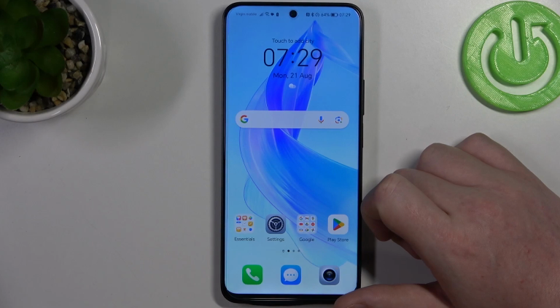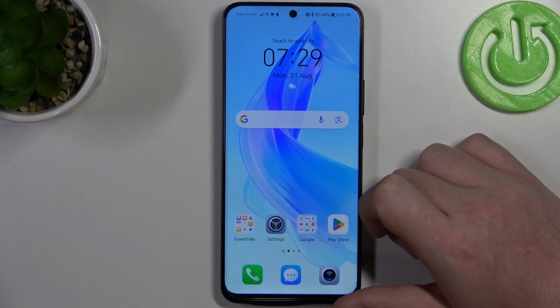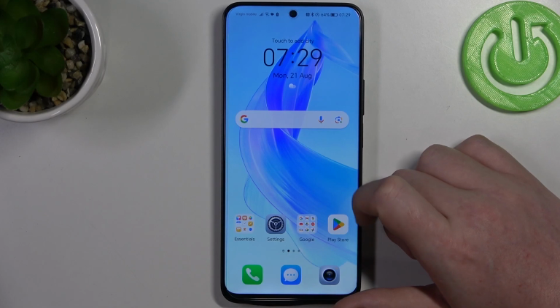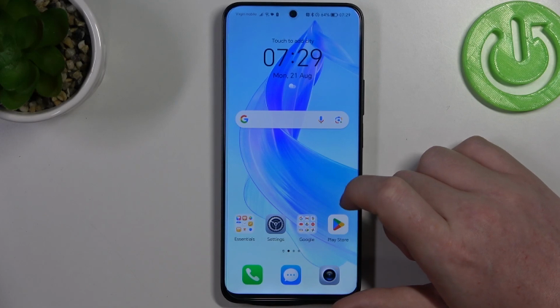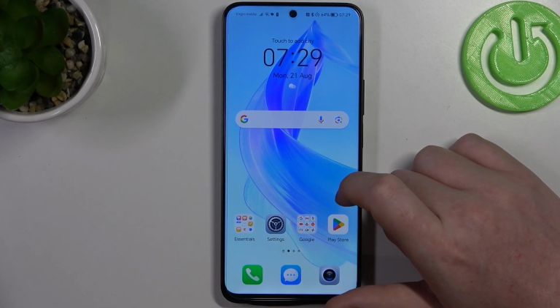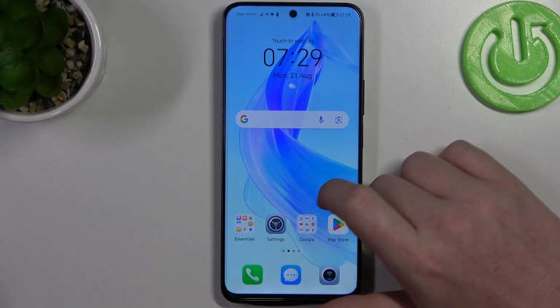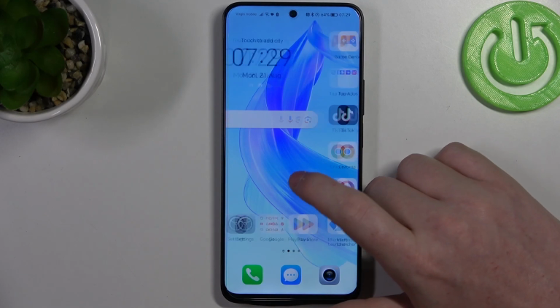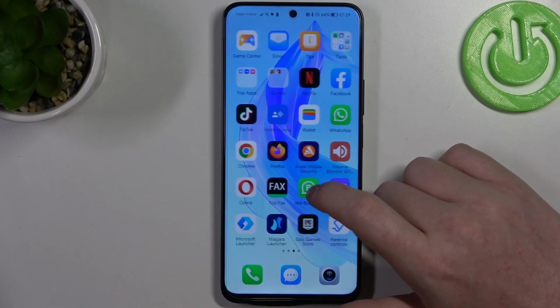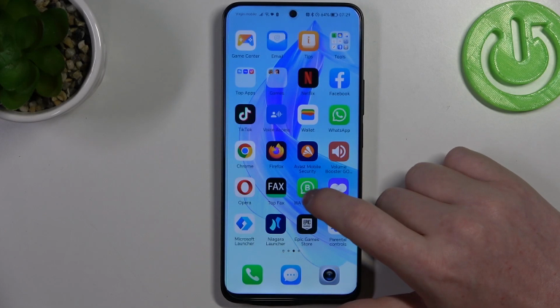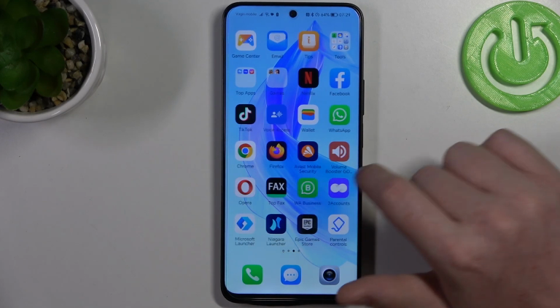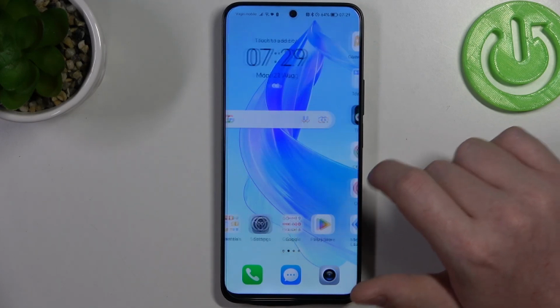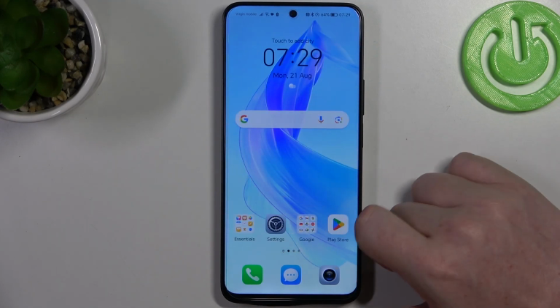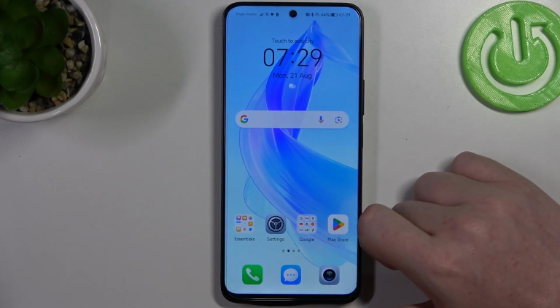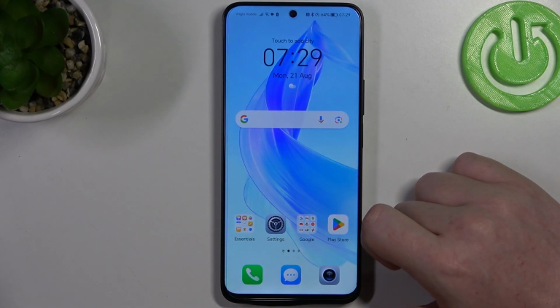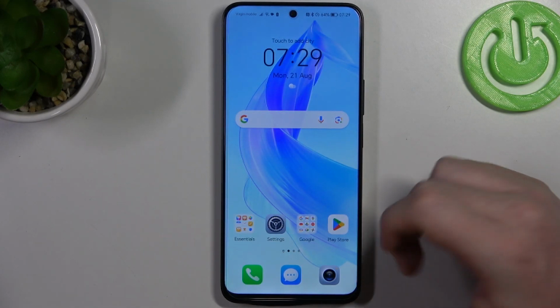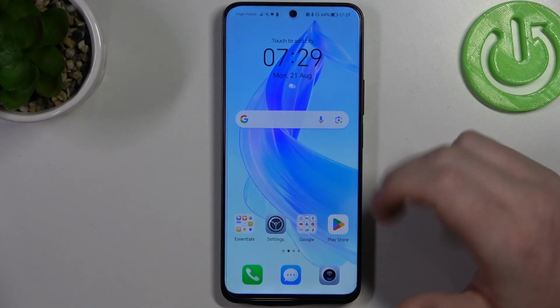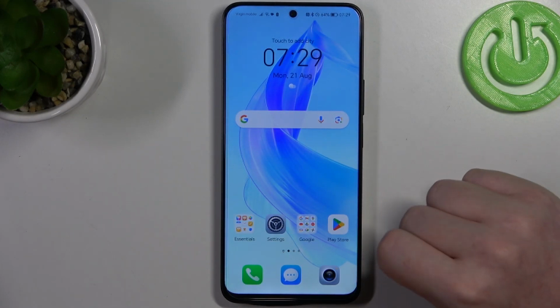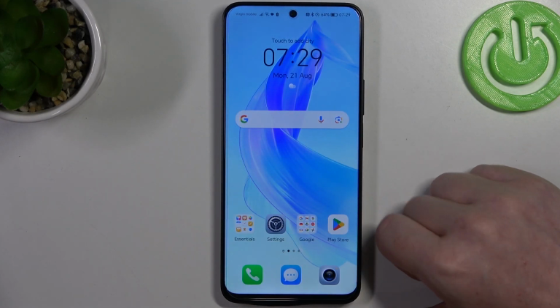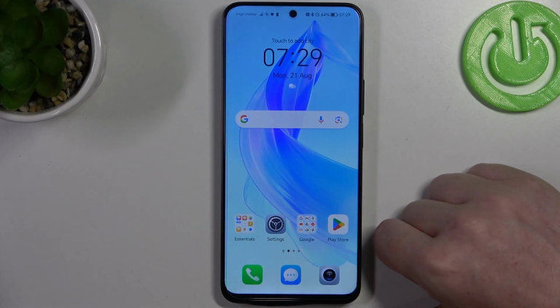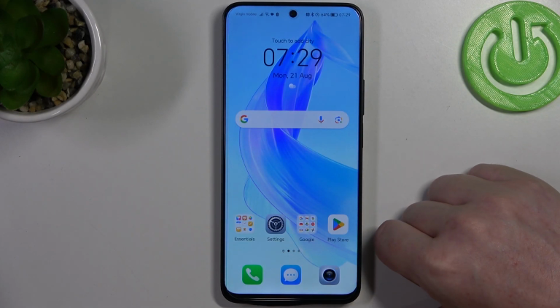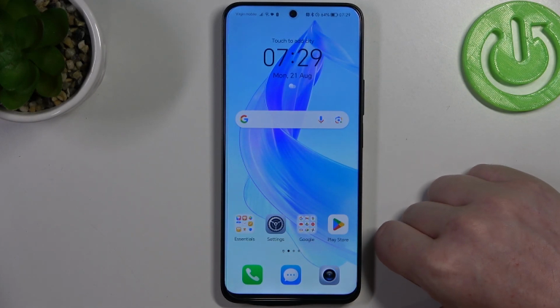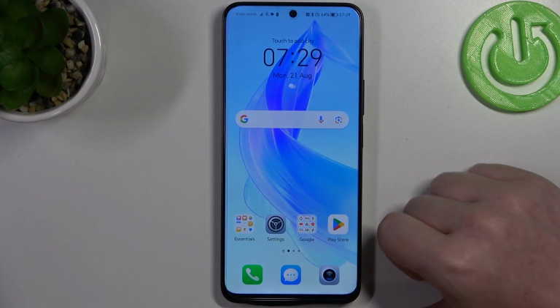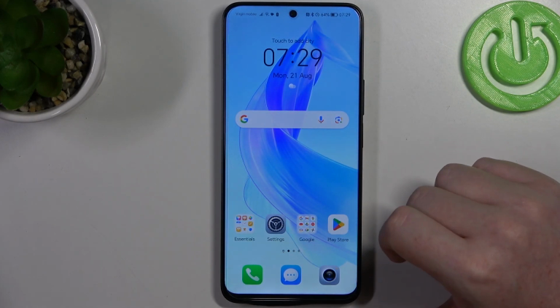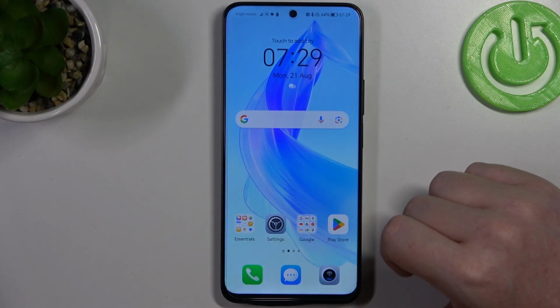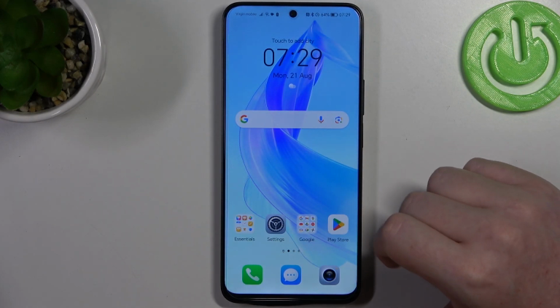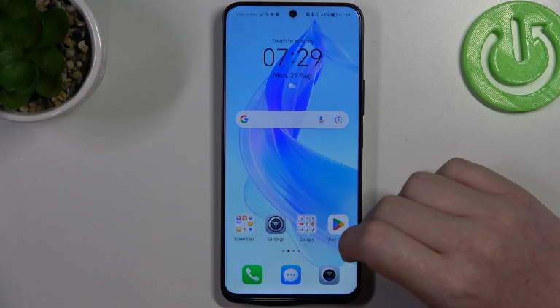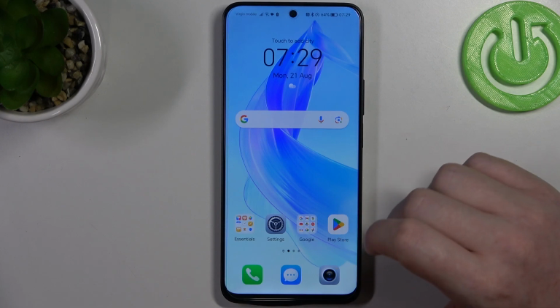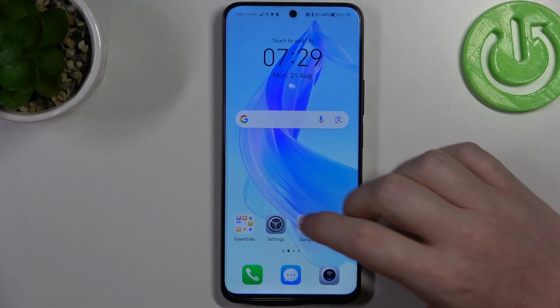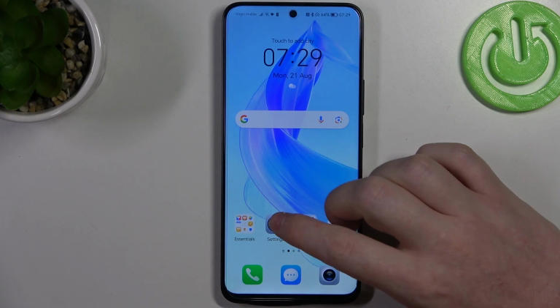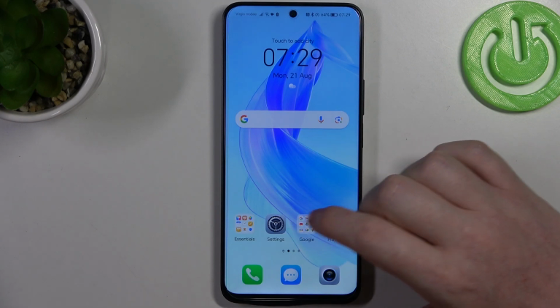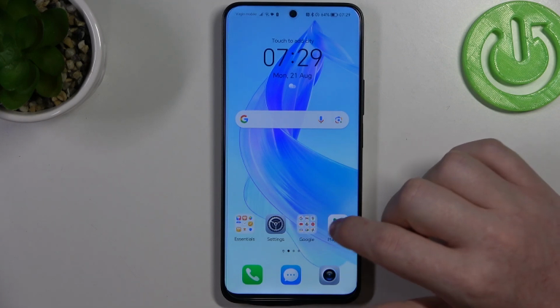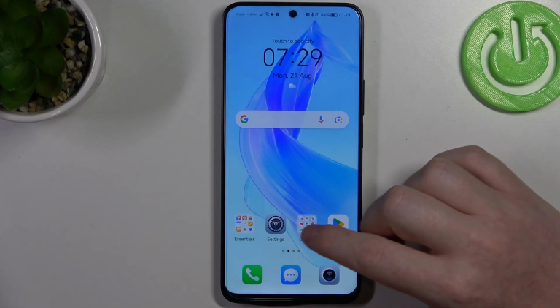Hello, in this video I want to show you how to configure Honor 90 Lite for a senior person.